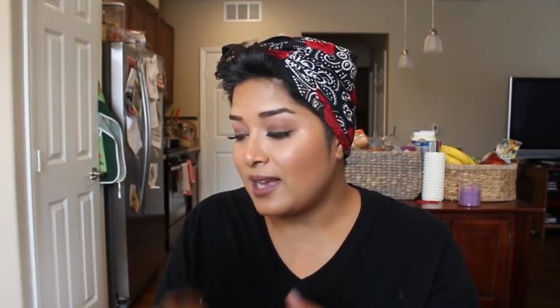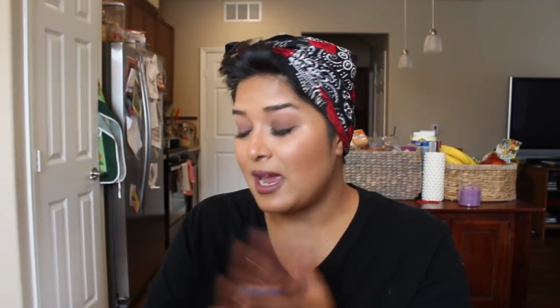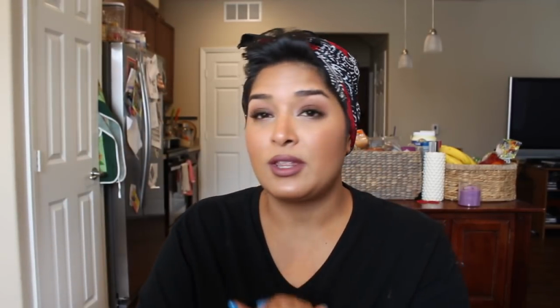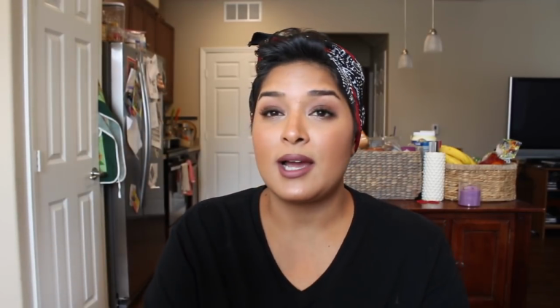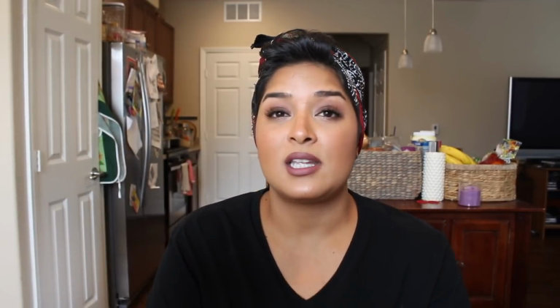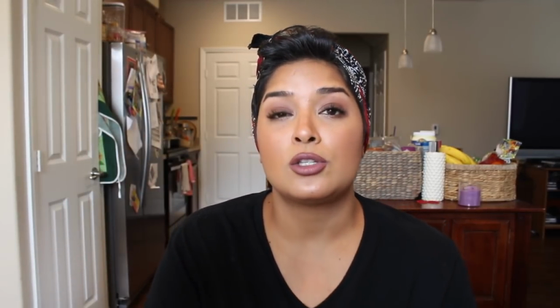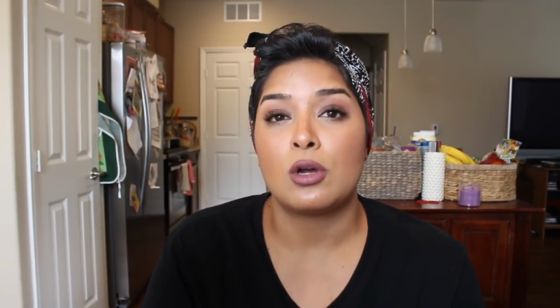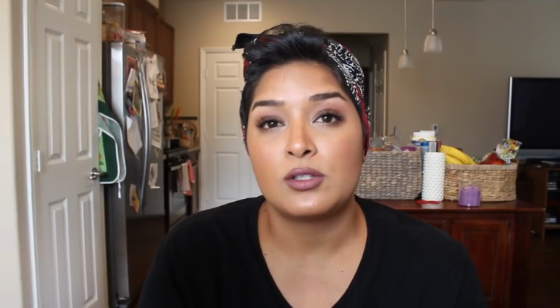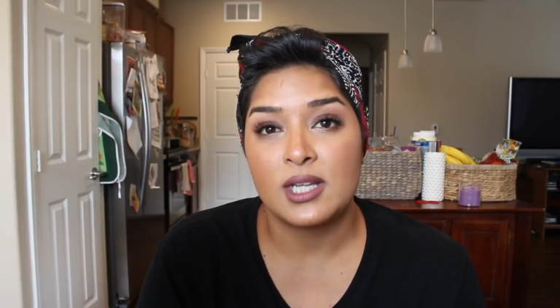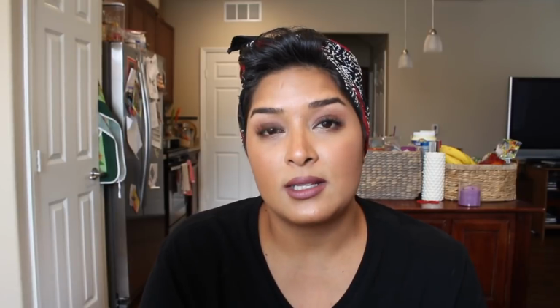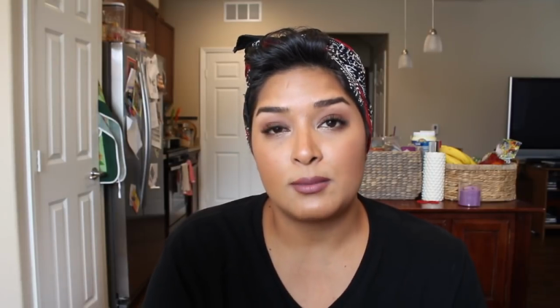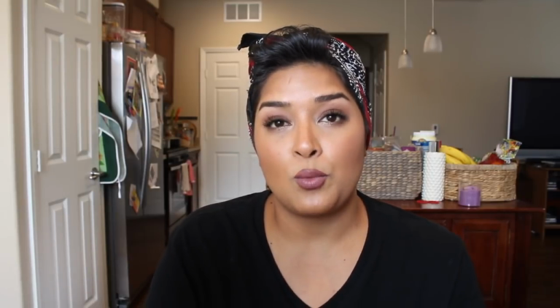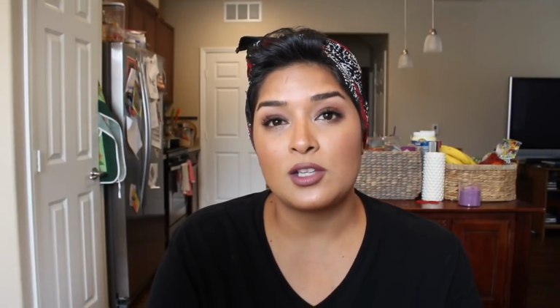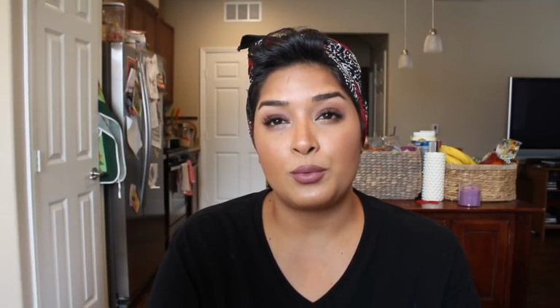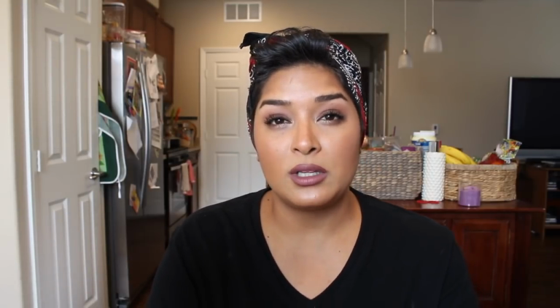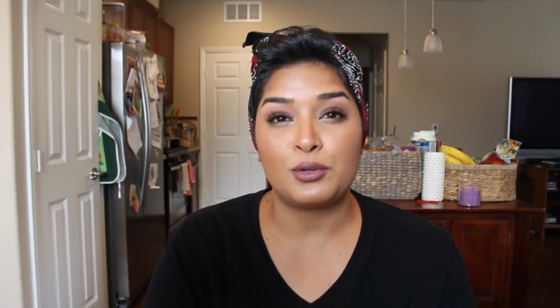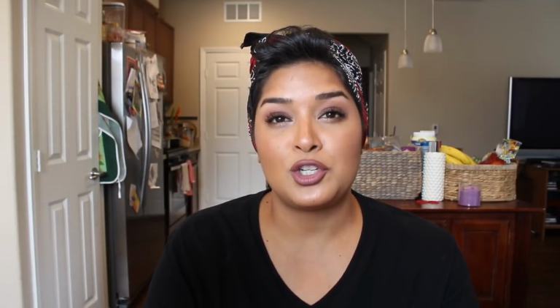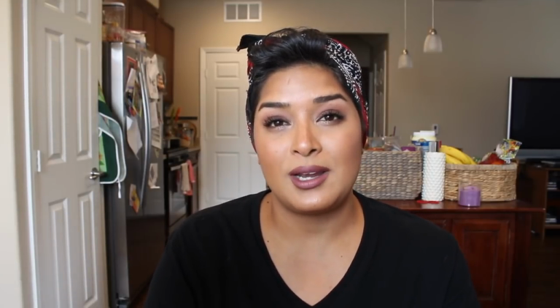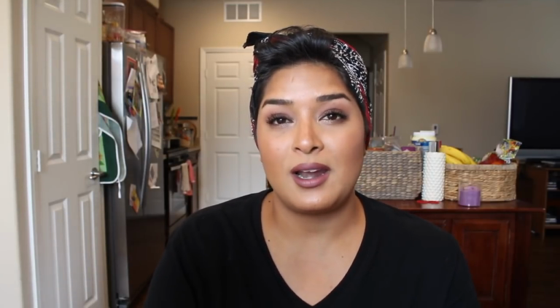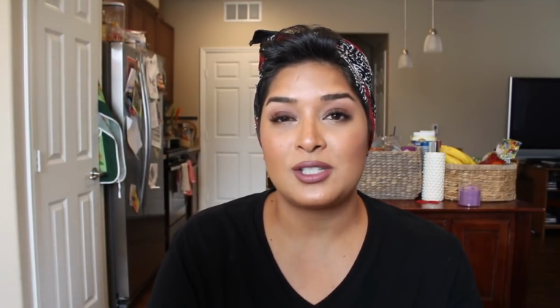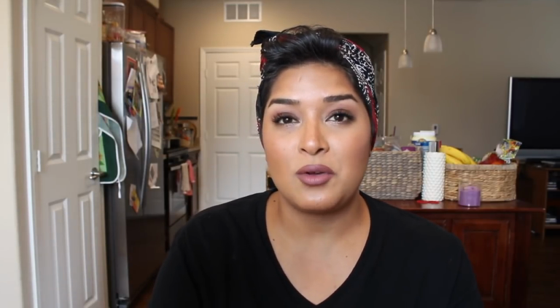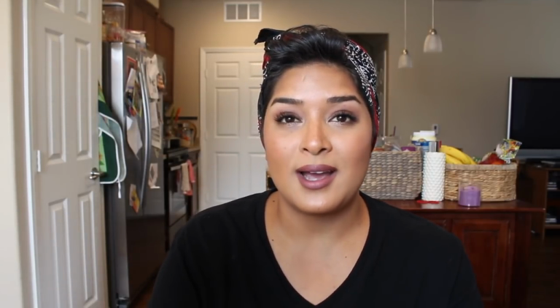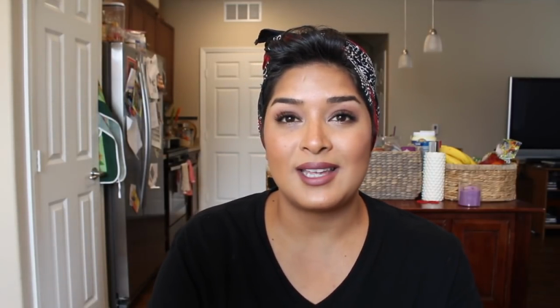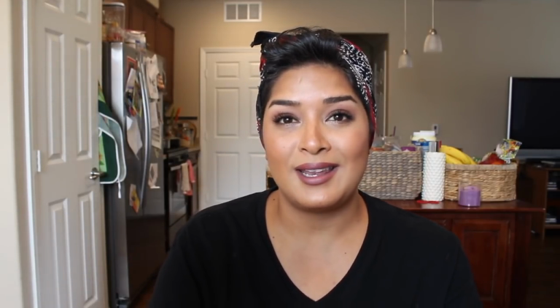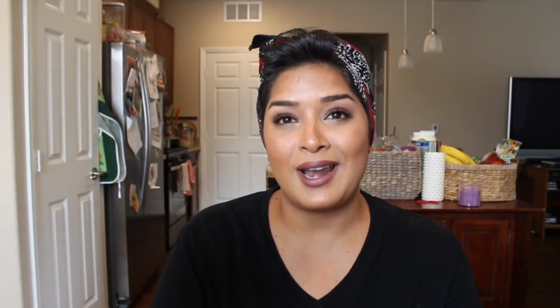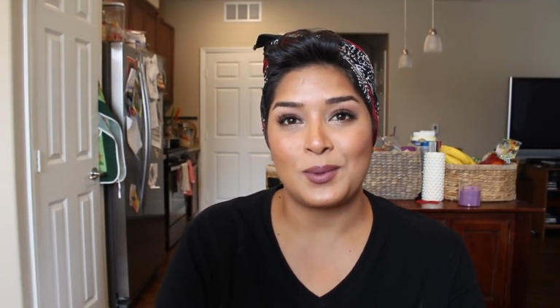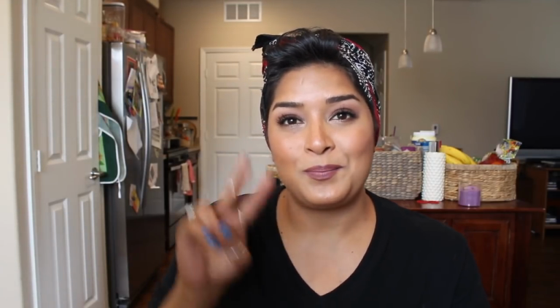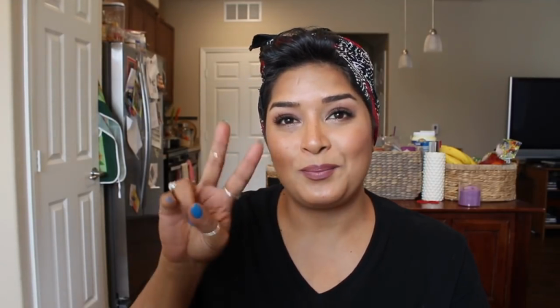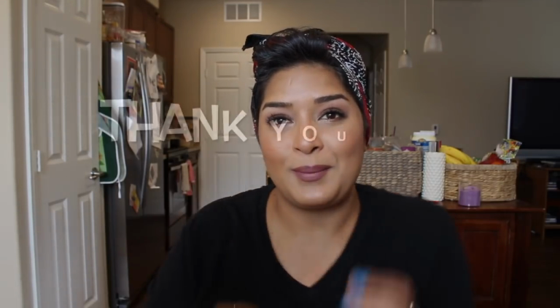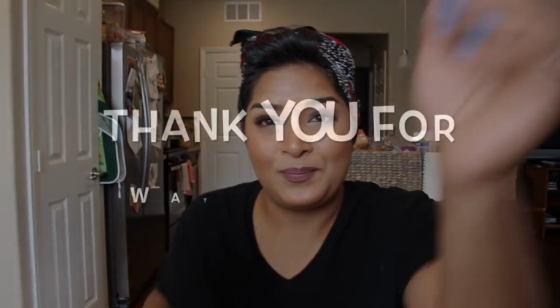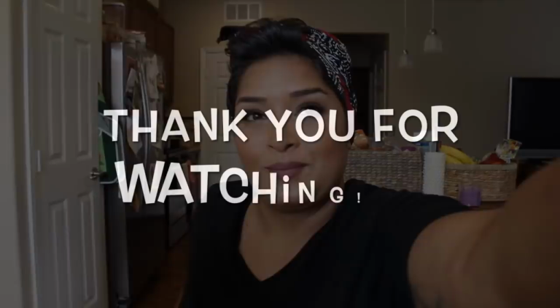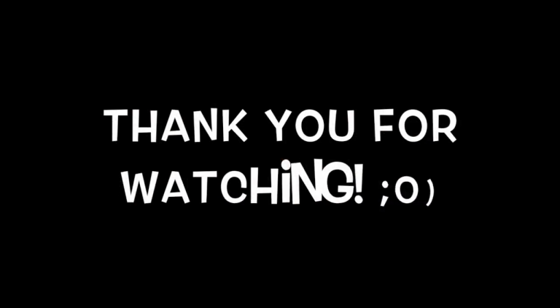That's everything guys! Thank you so much for taking the time to watch. I really appreciate it and I'll see you guys in the next one. Bye!